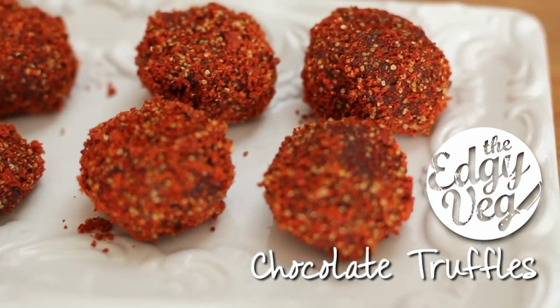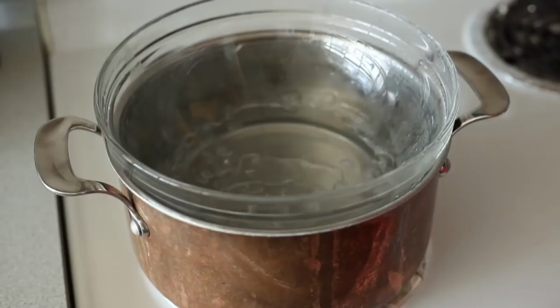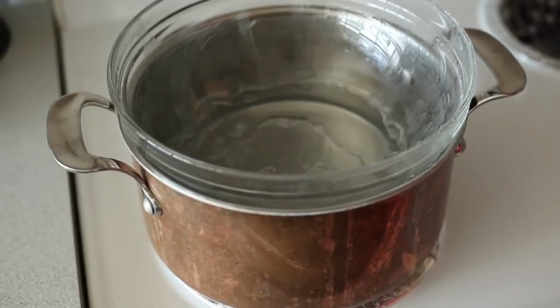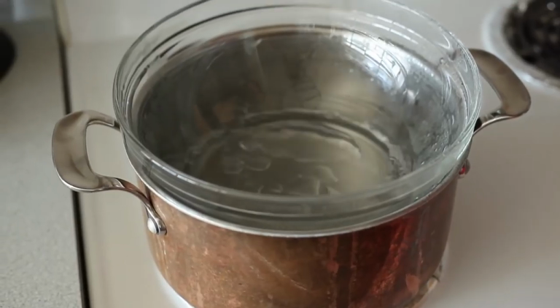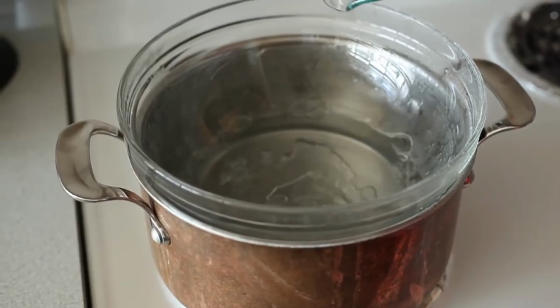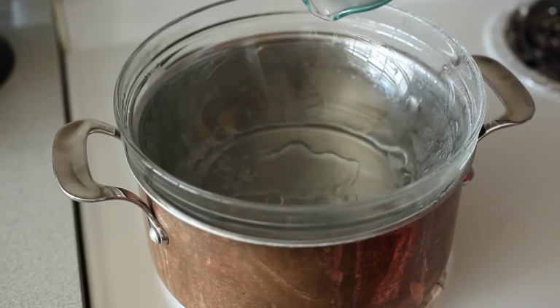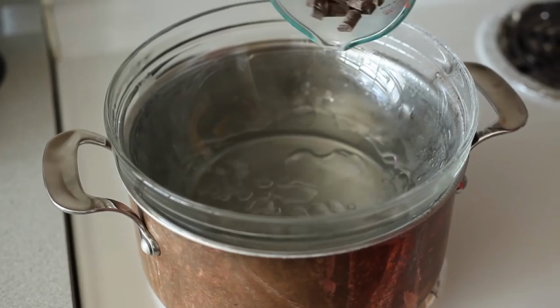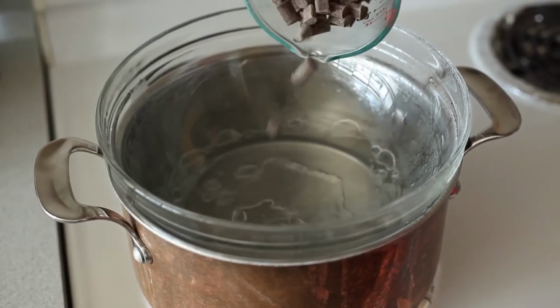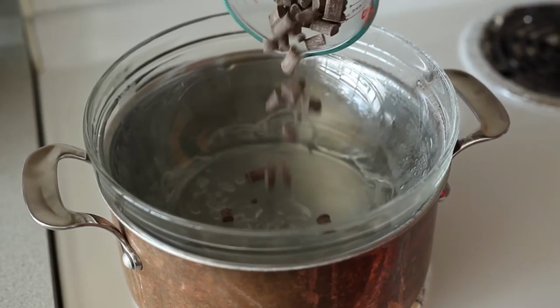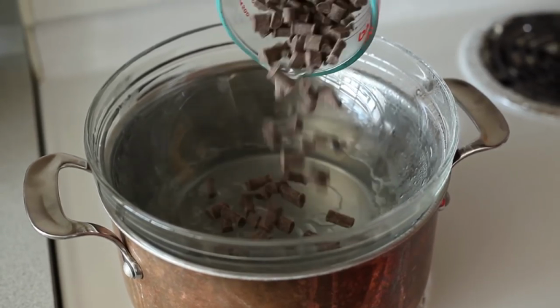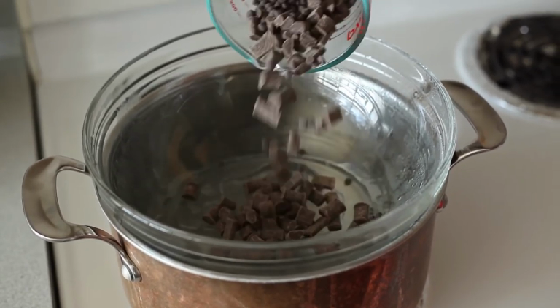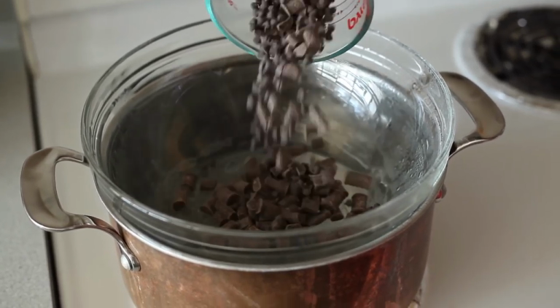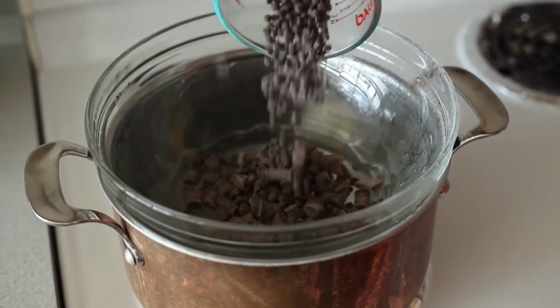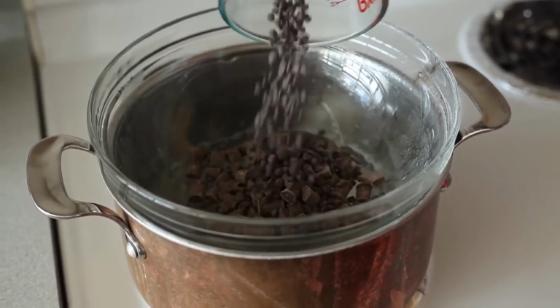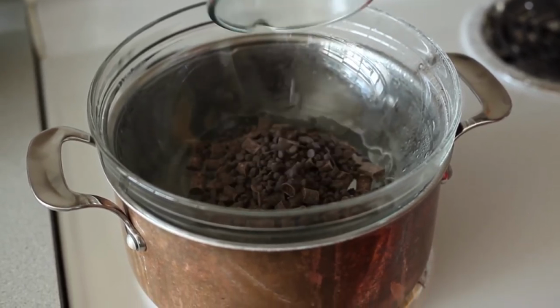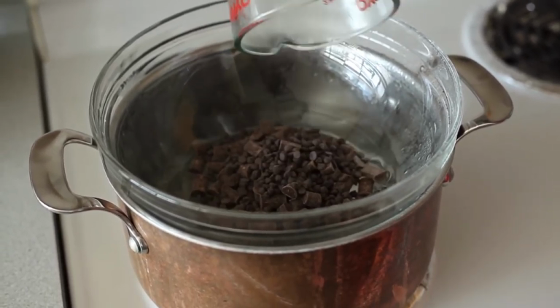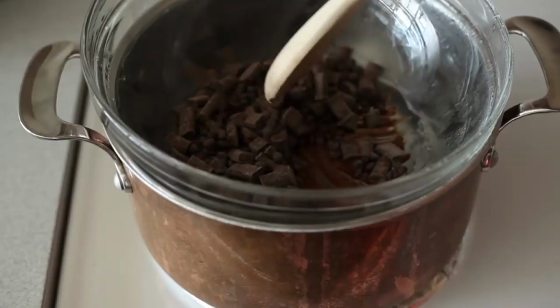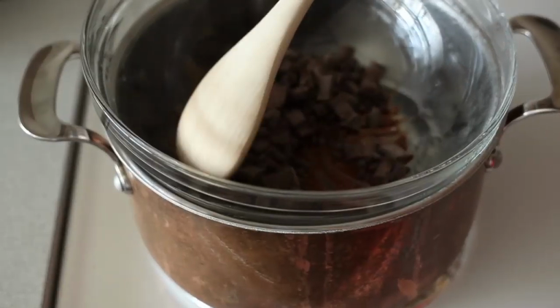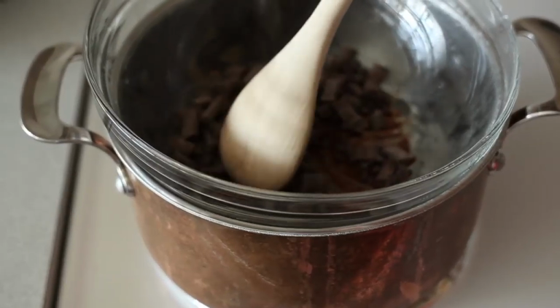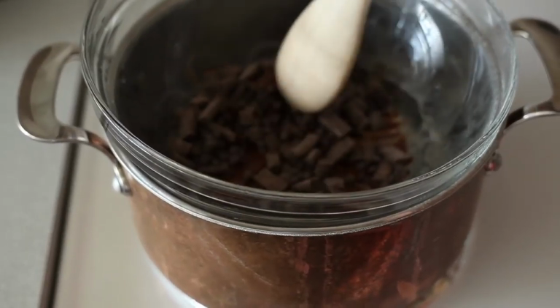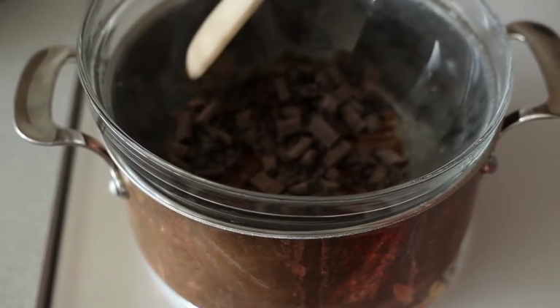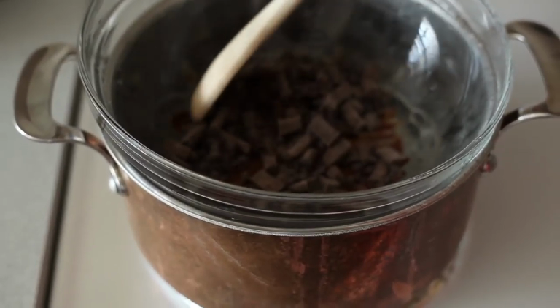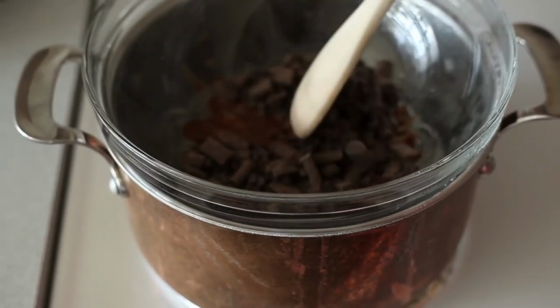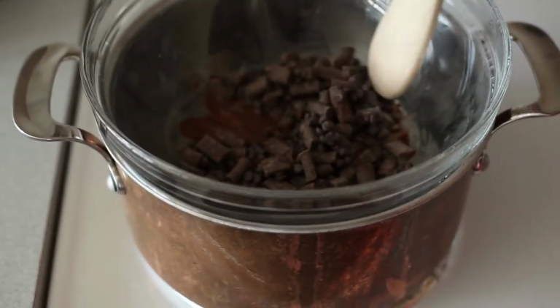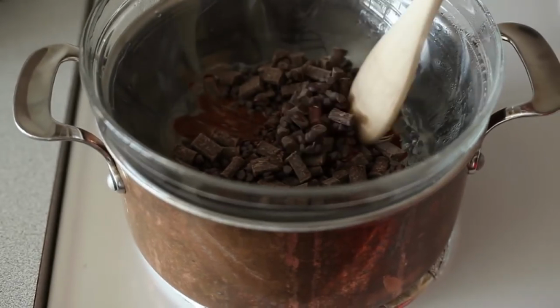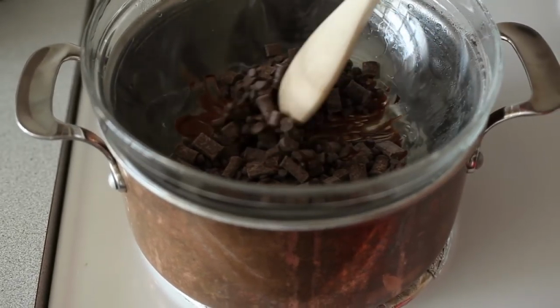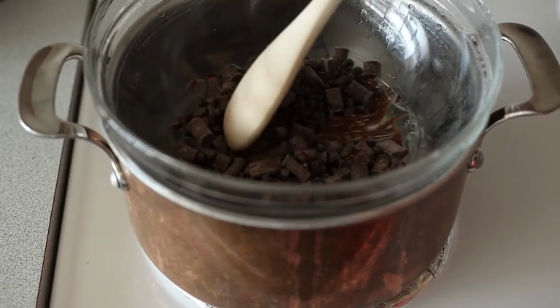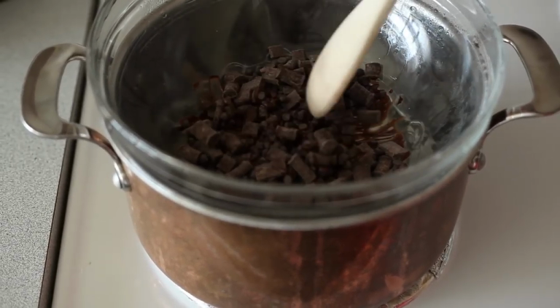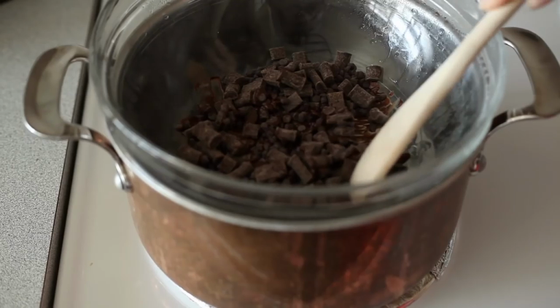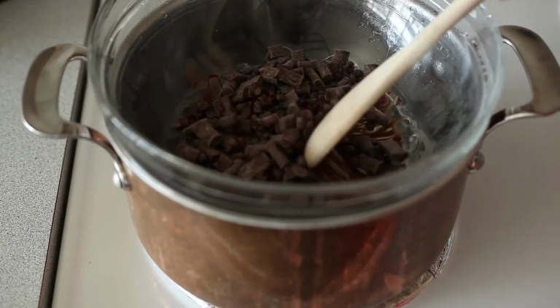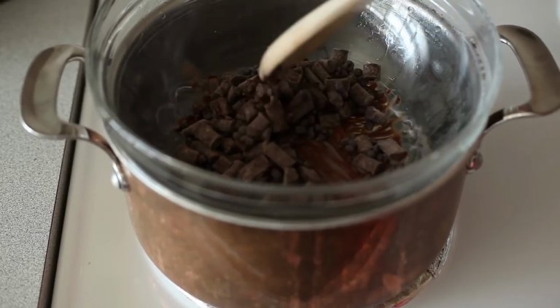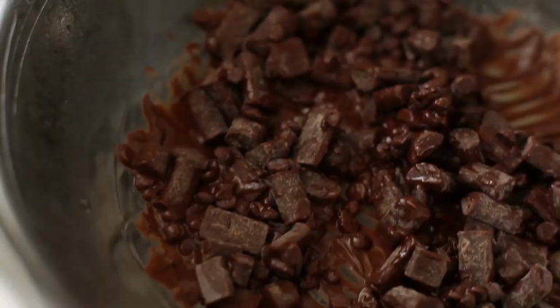The first thing you want to do is, over a double boiler, add some vegan dark chocolate chips. You're just gonna melt them down.